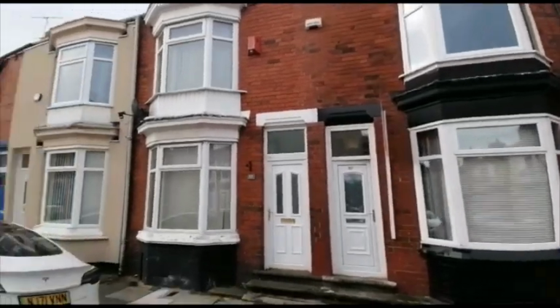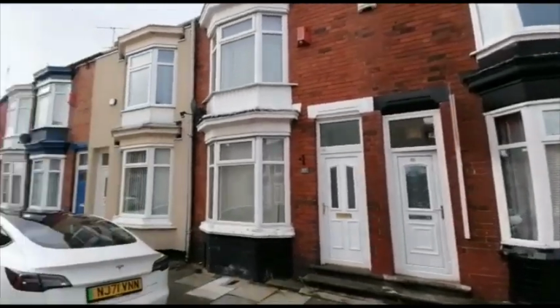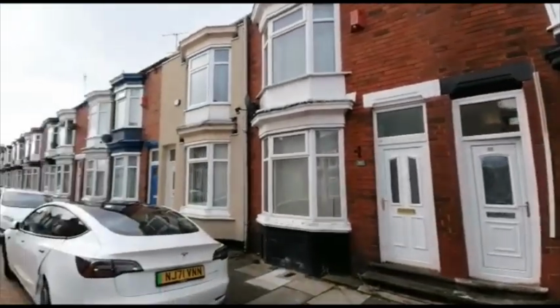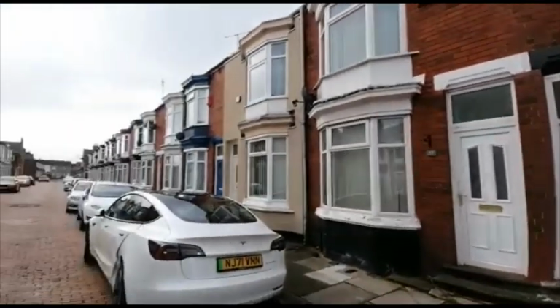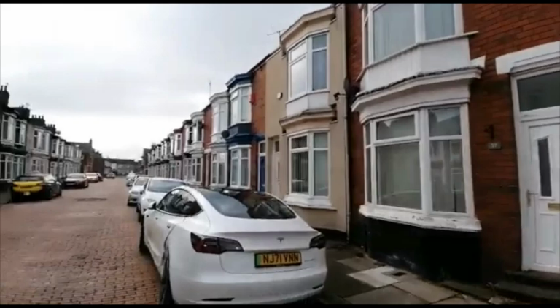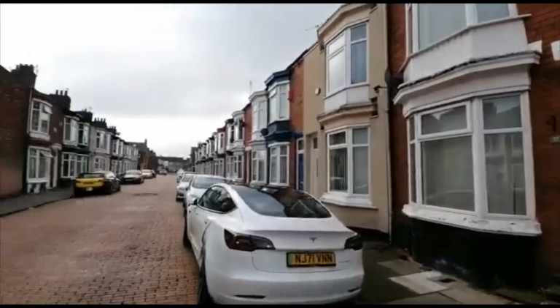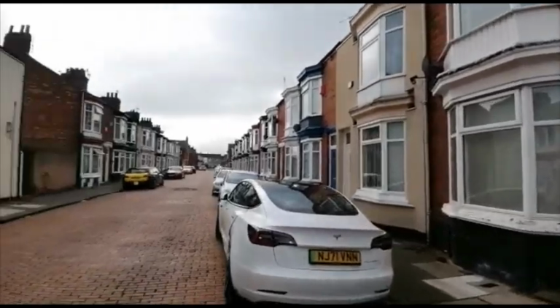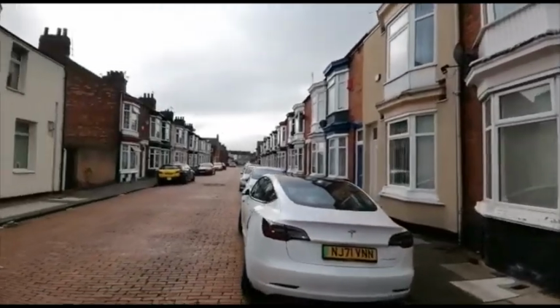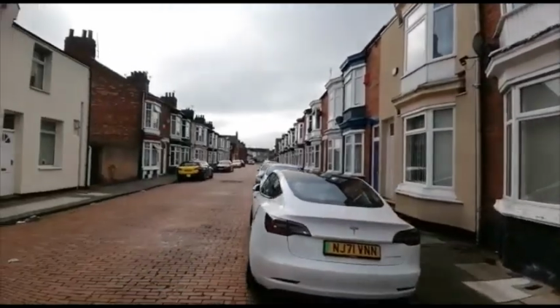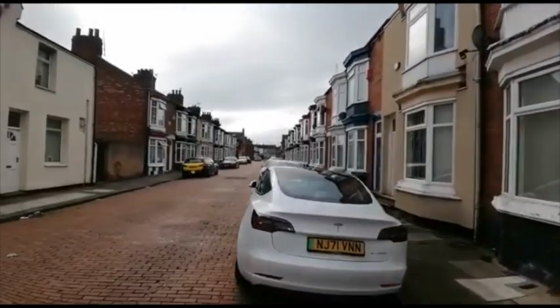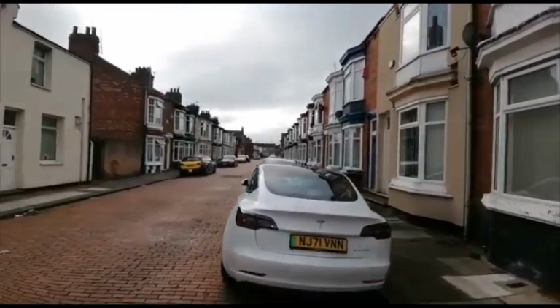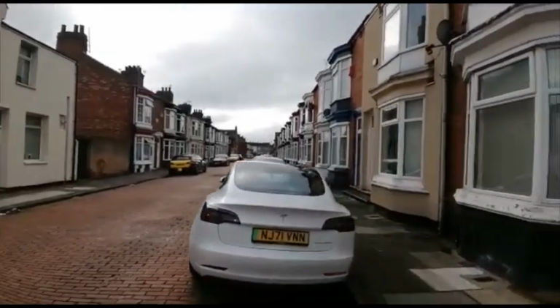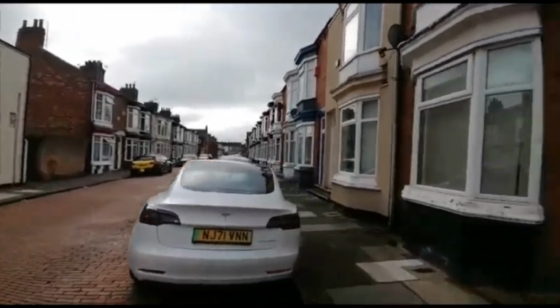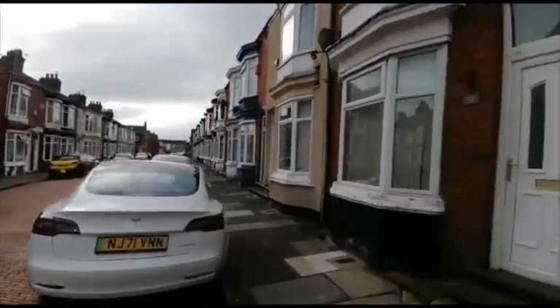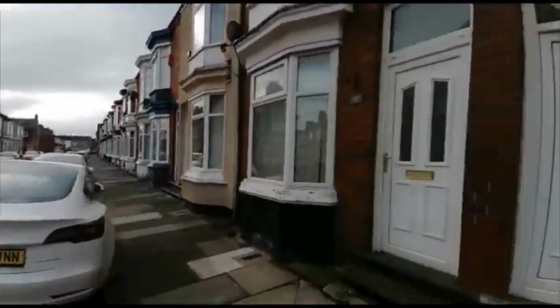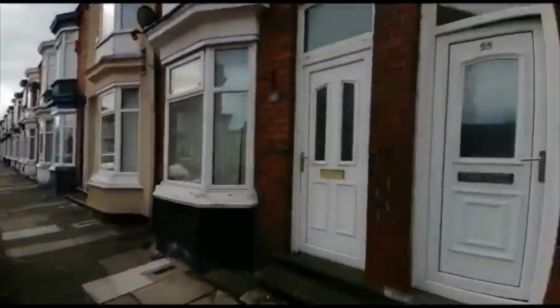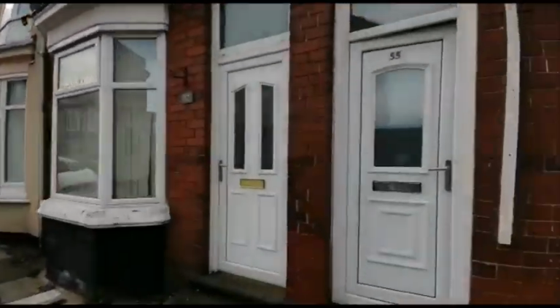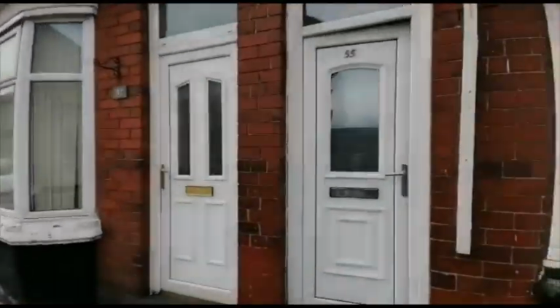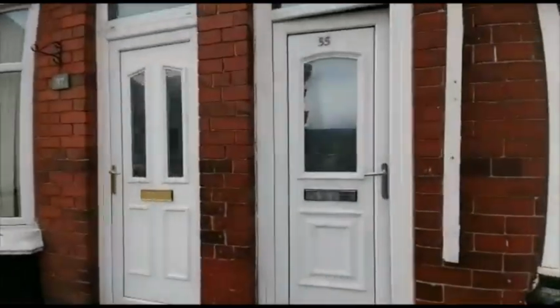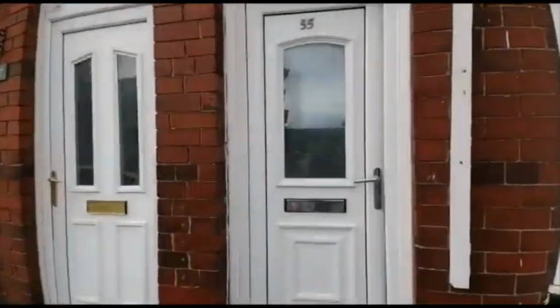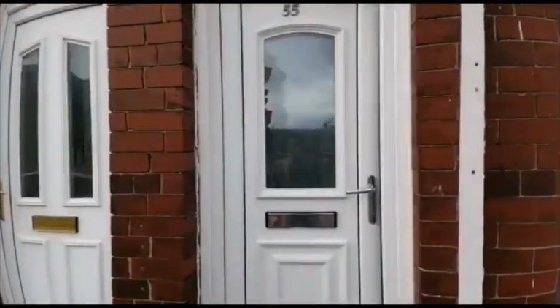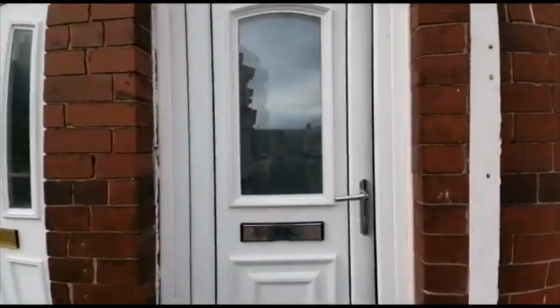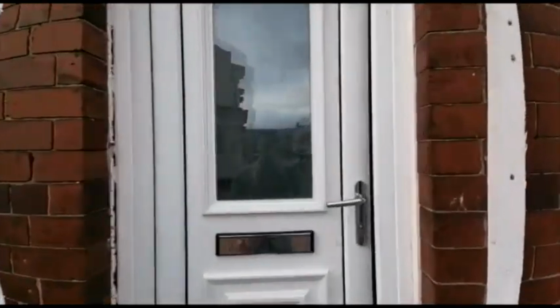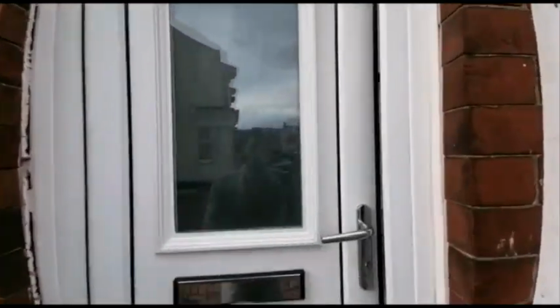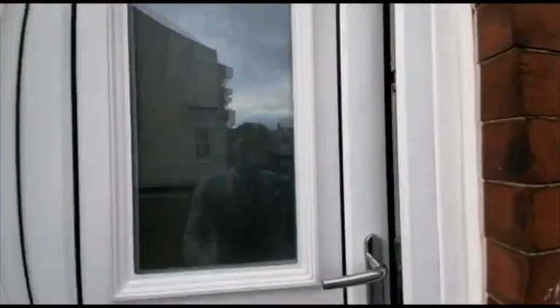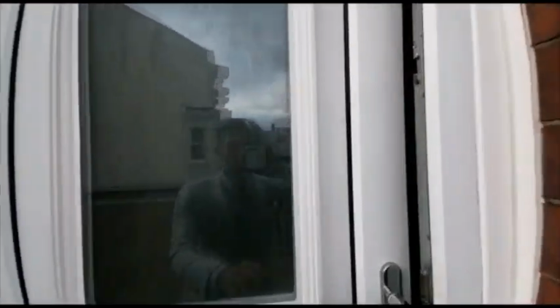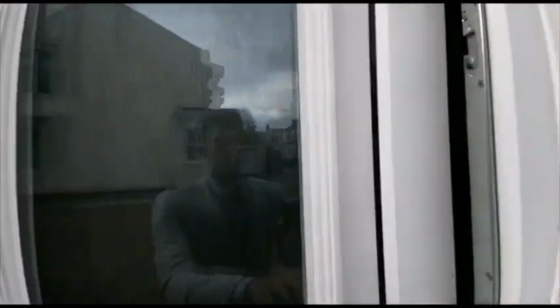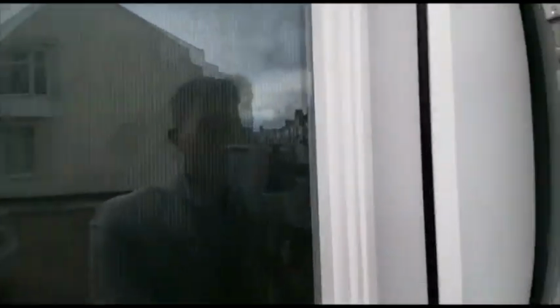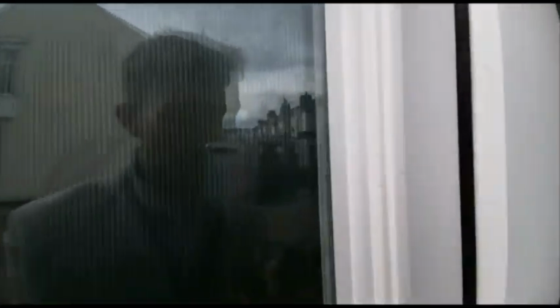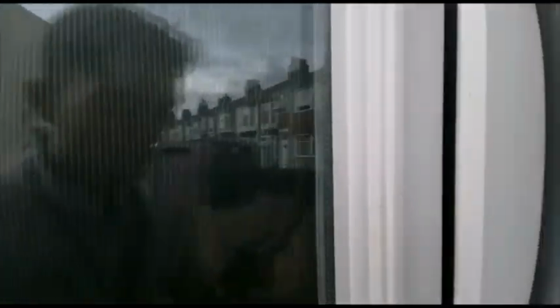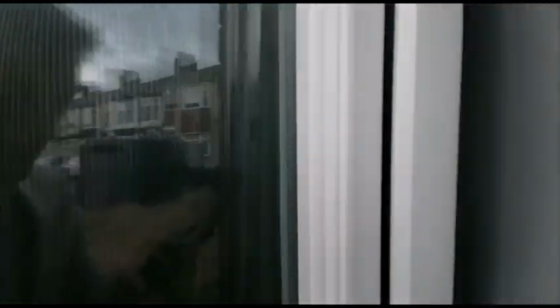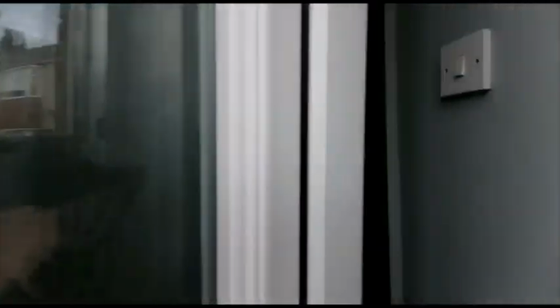Welcome to number 55 Bush Street in Middlesbrough. This is a two-bedroomed mid-terrace property.